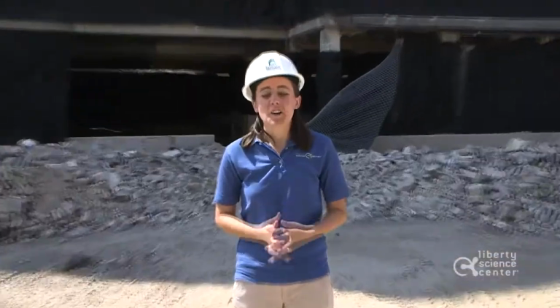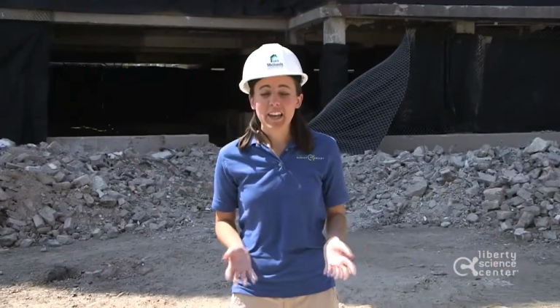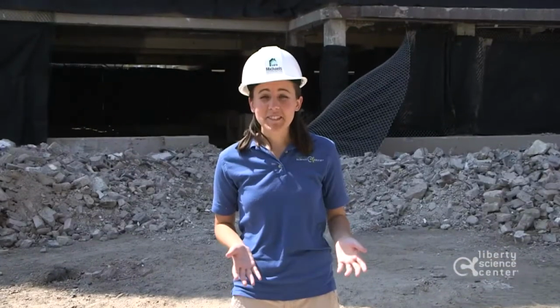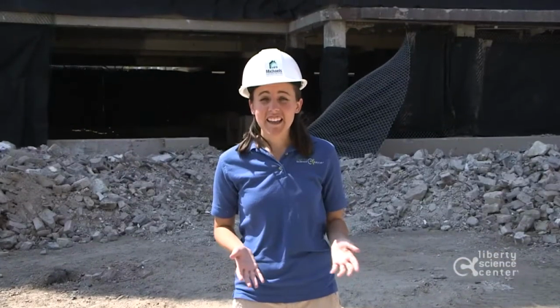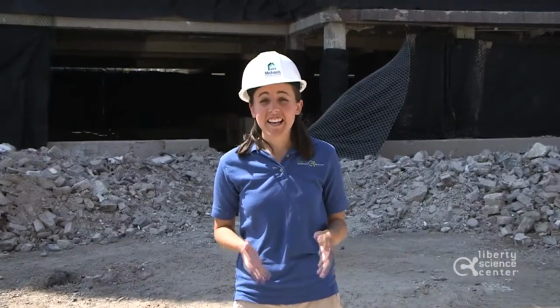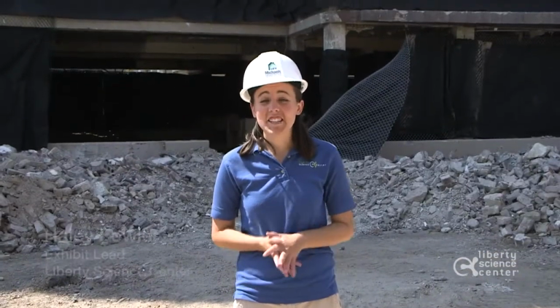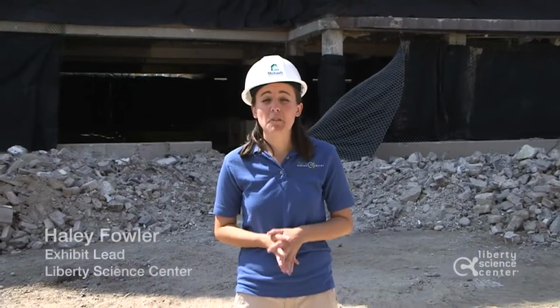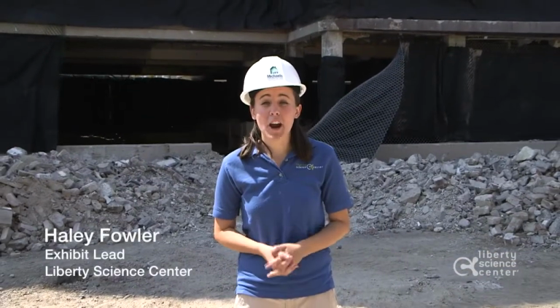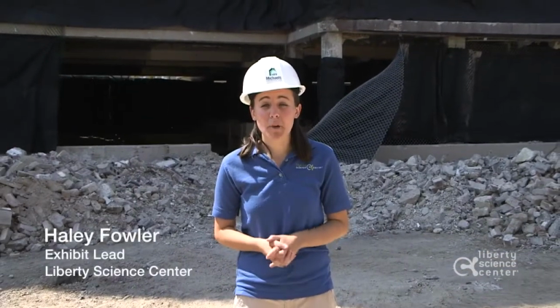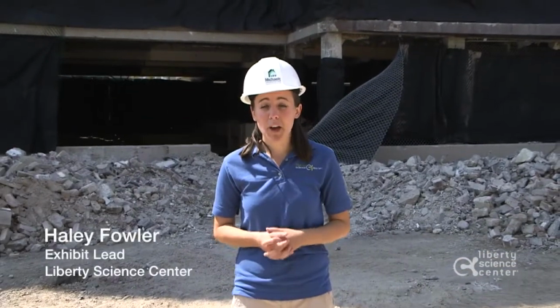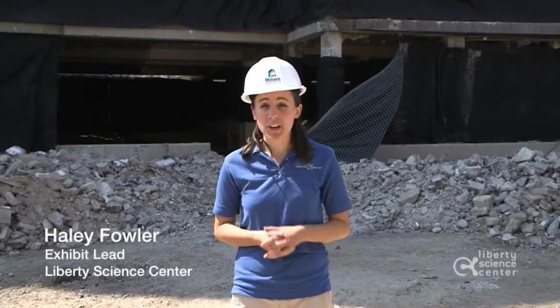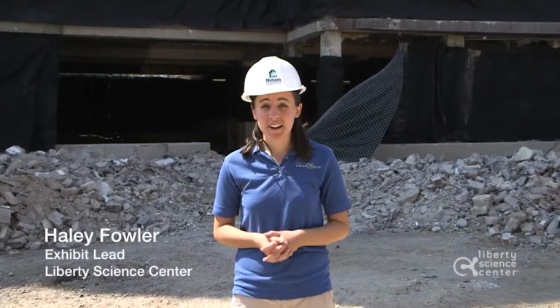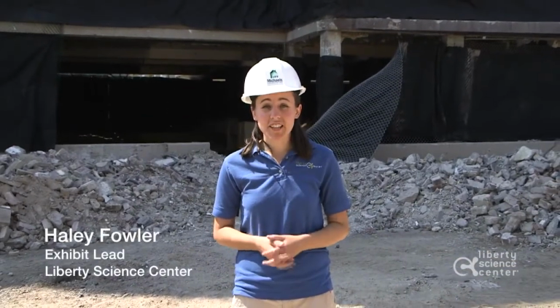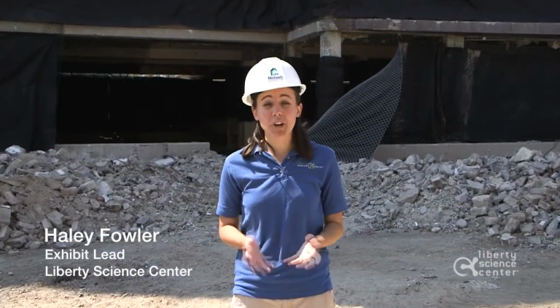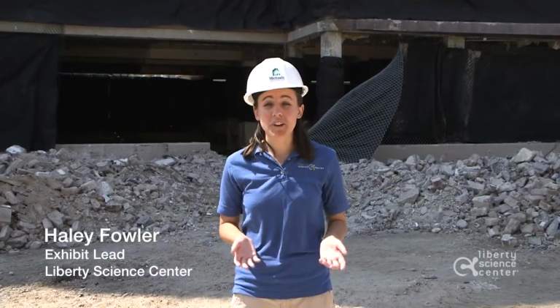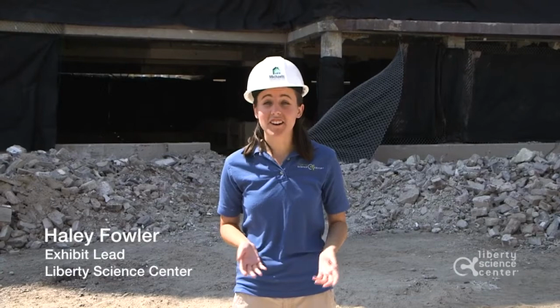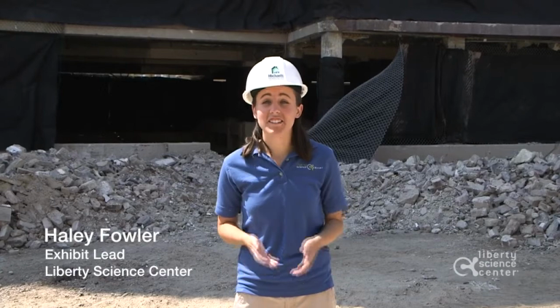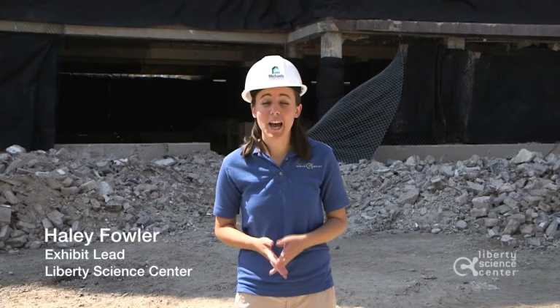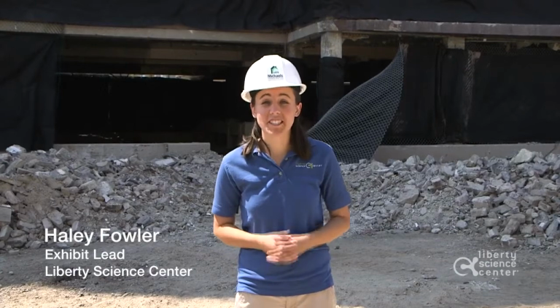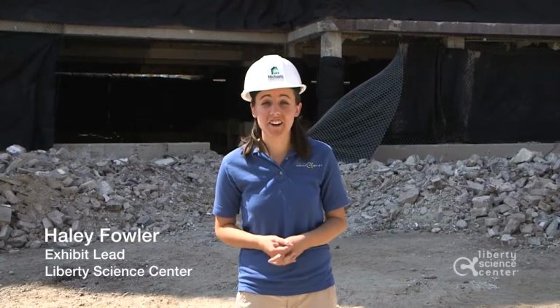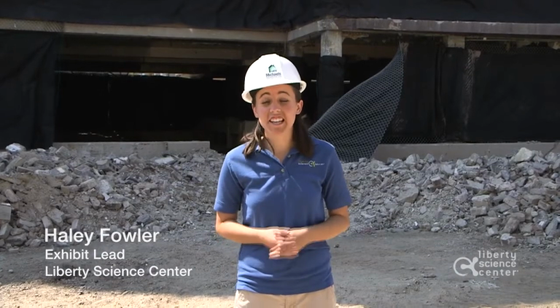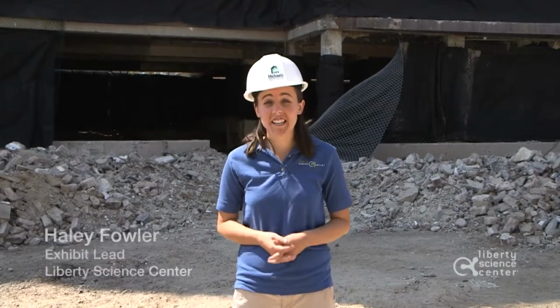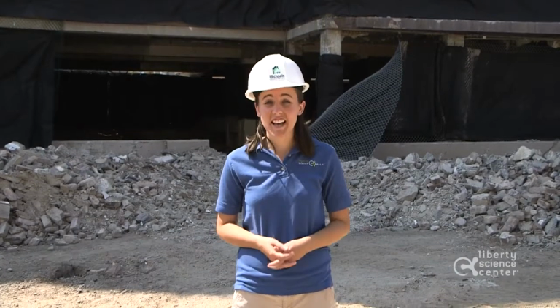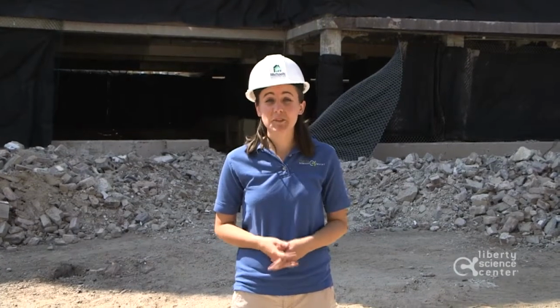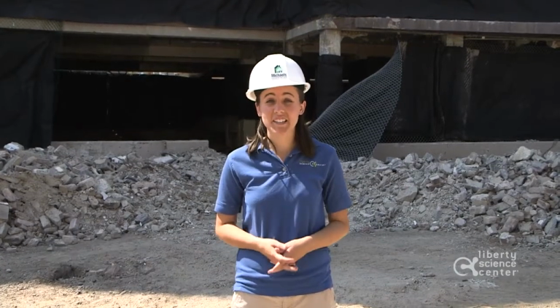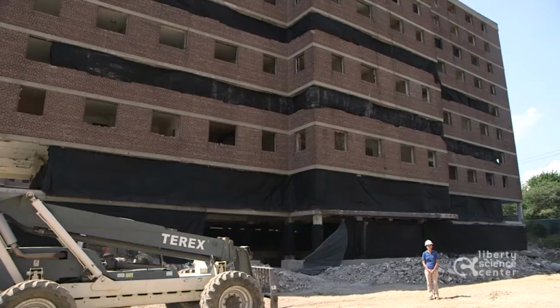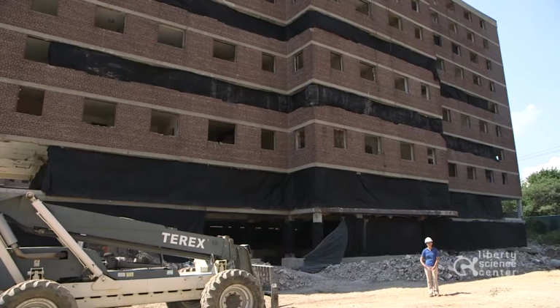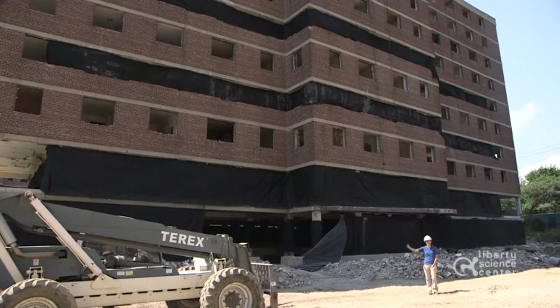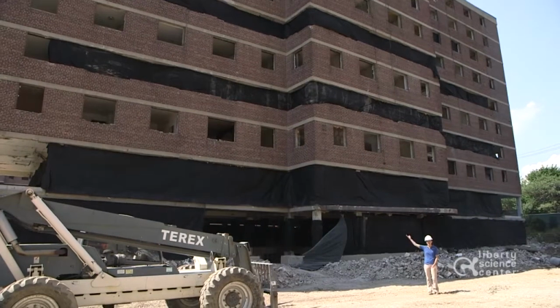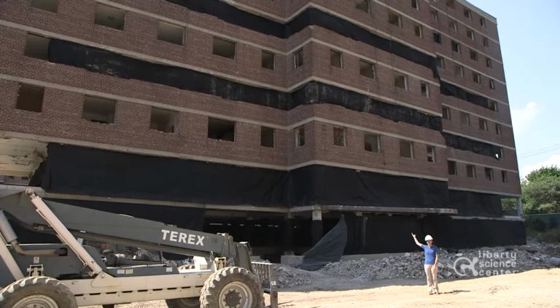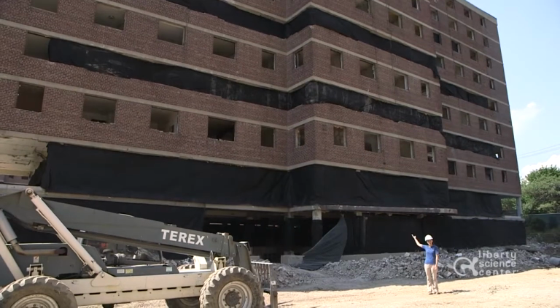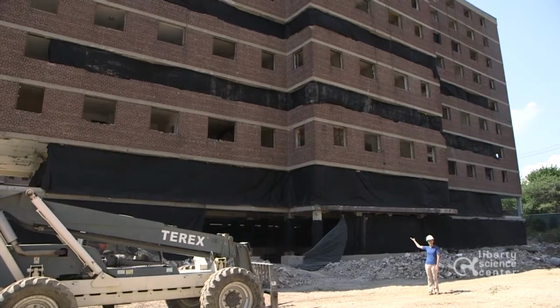My name is Haley and today we are at Montgomery Gardens and we're going to talk to Thomas about what it takes to demolish this building.